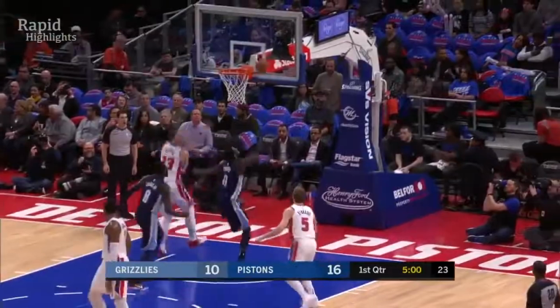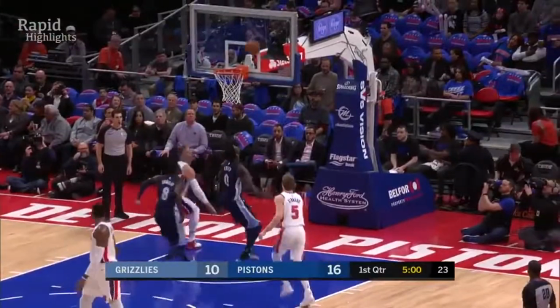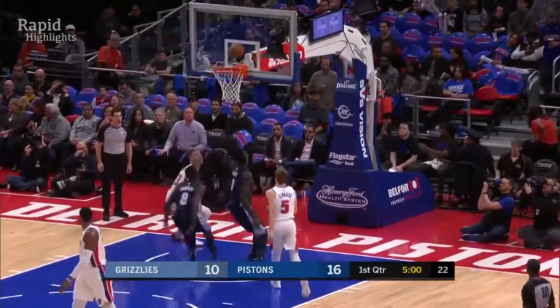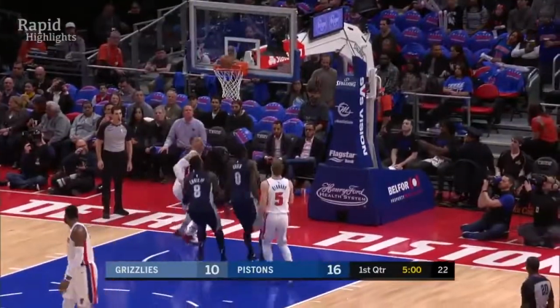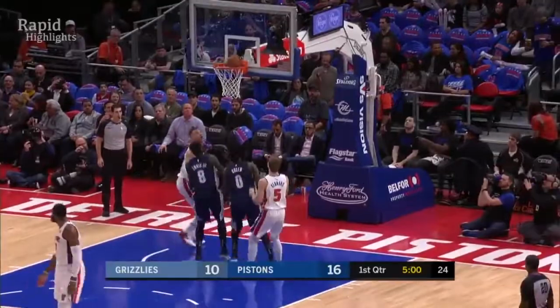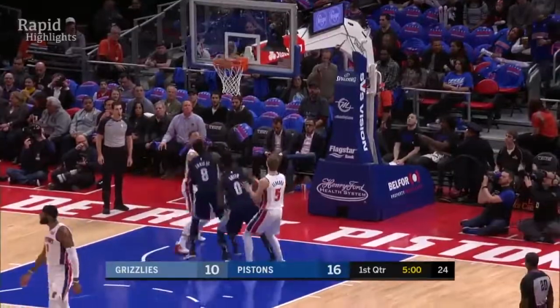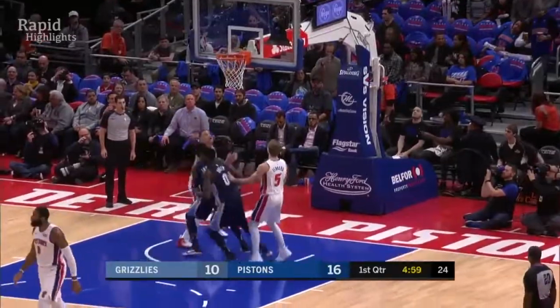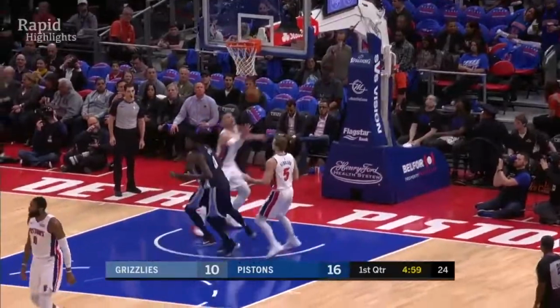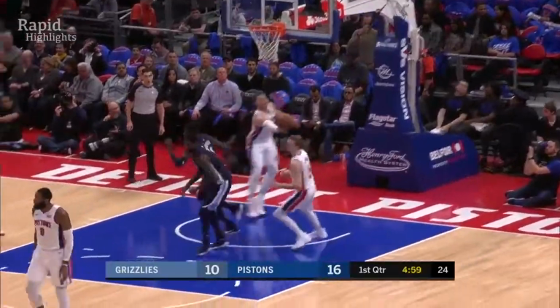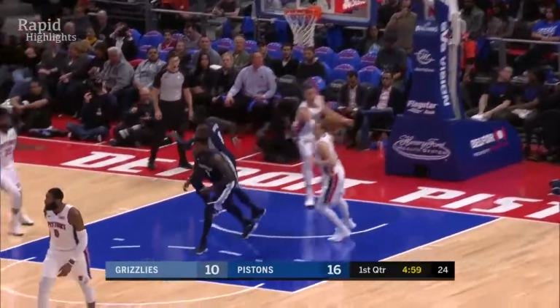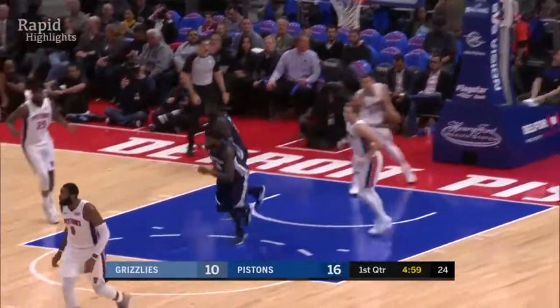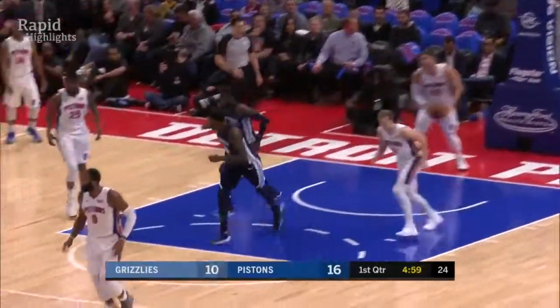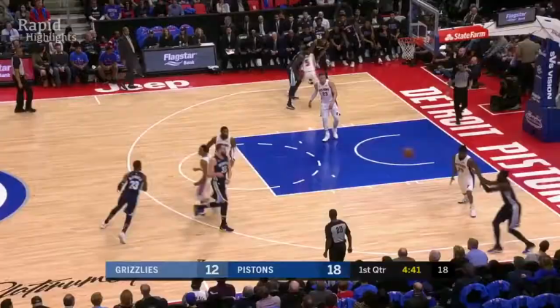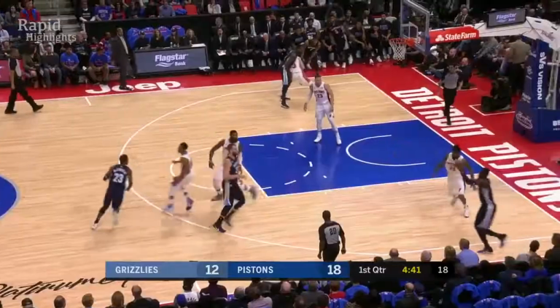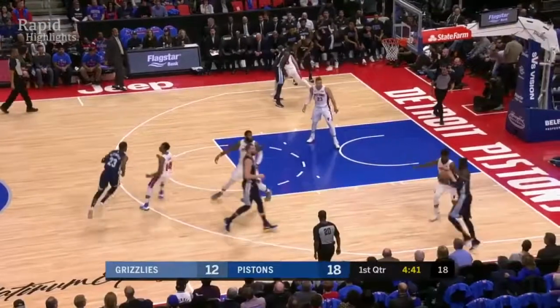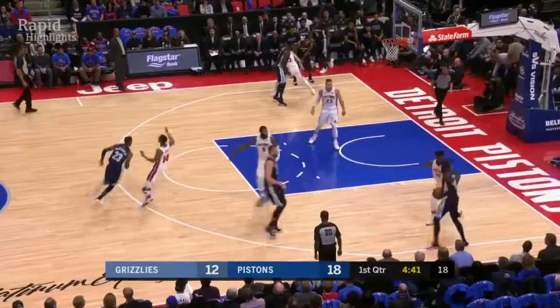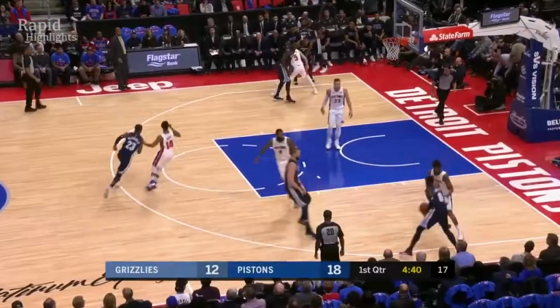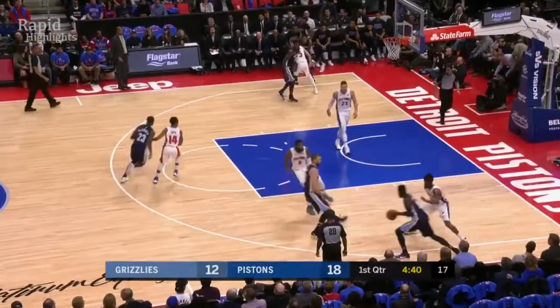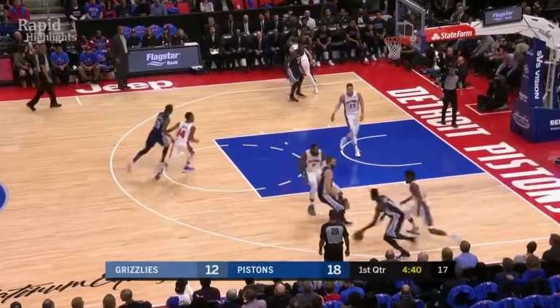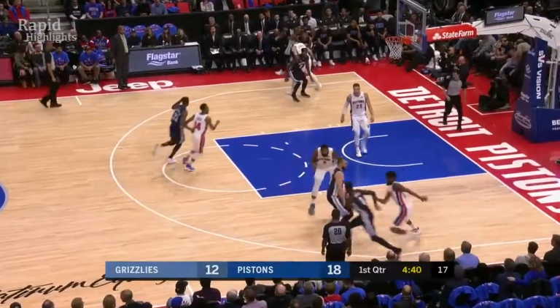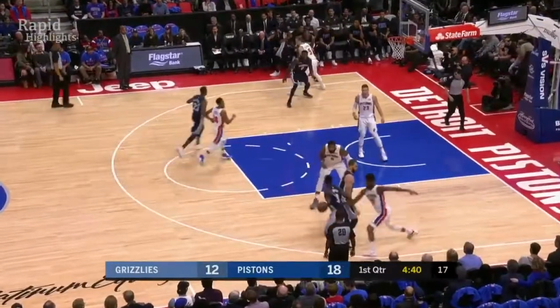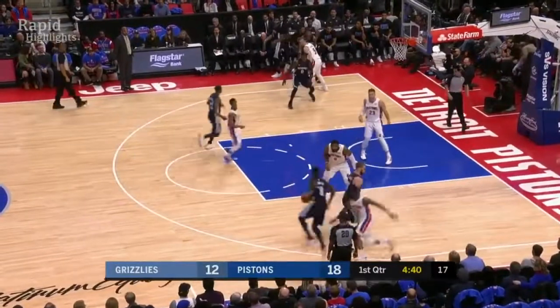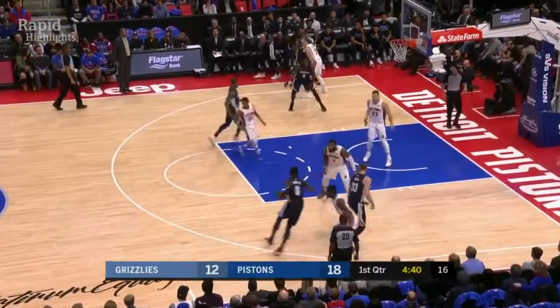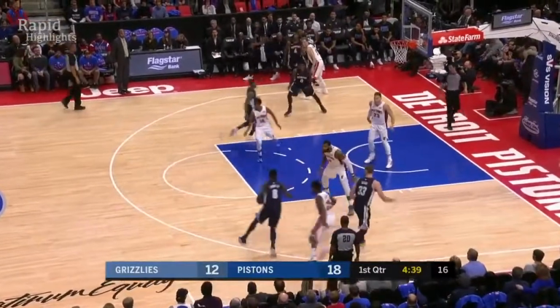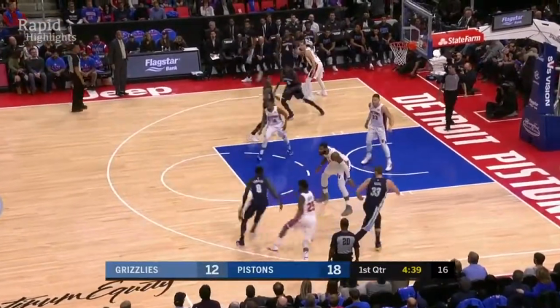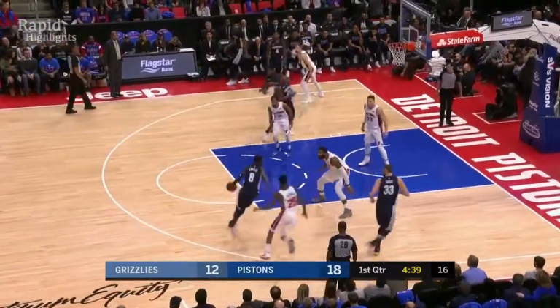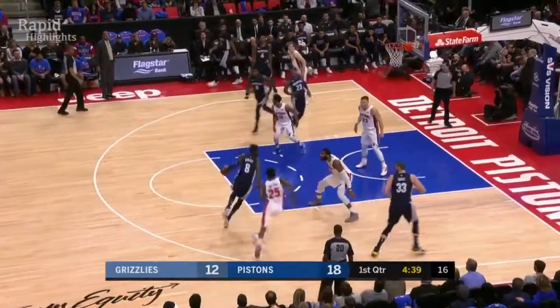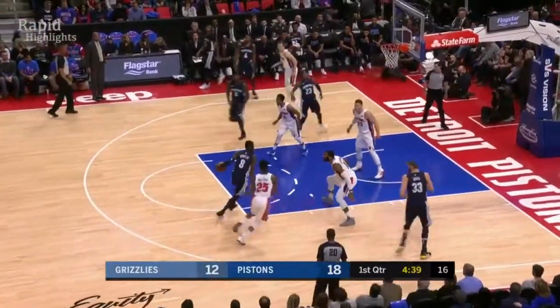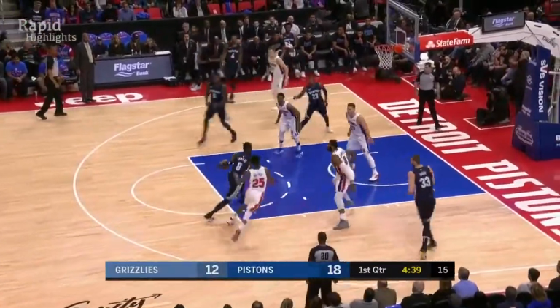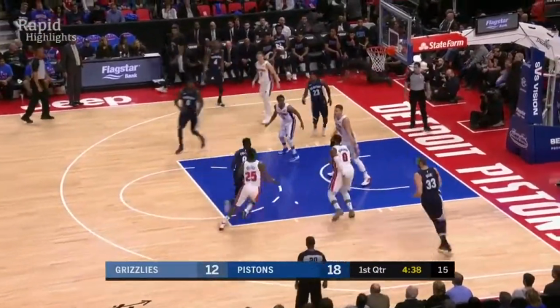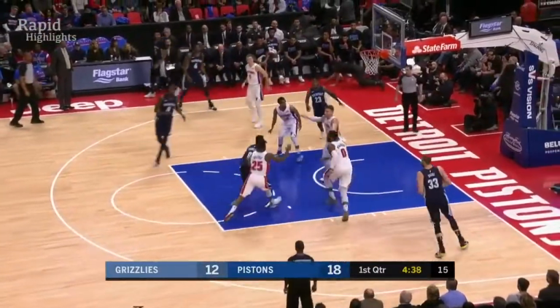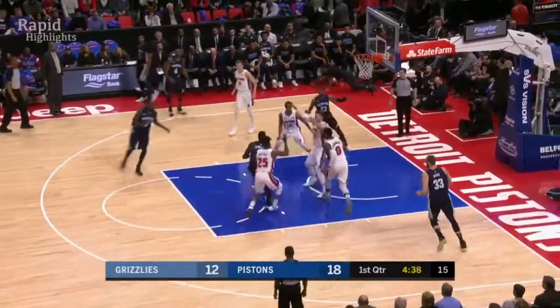Rebound taken down inside — he's finishing at the rack twice now.